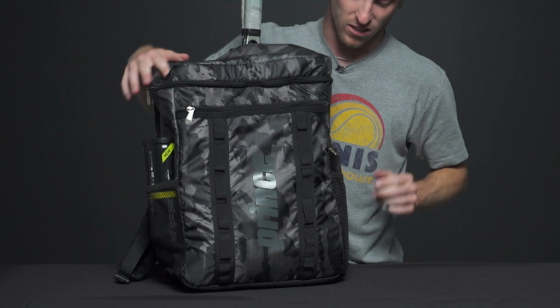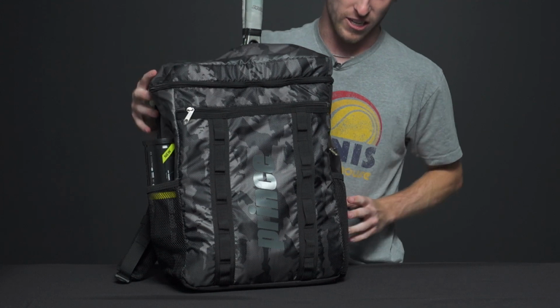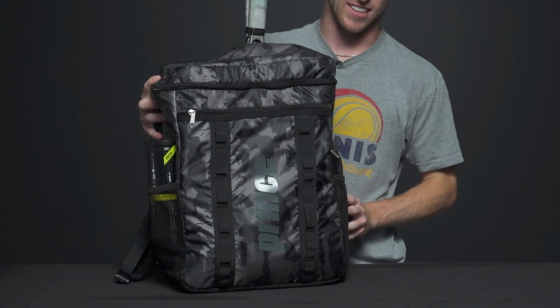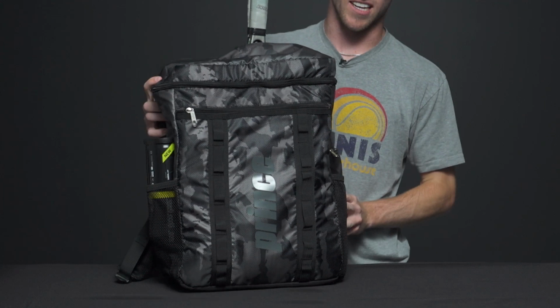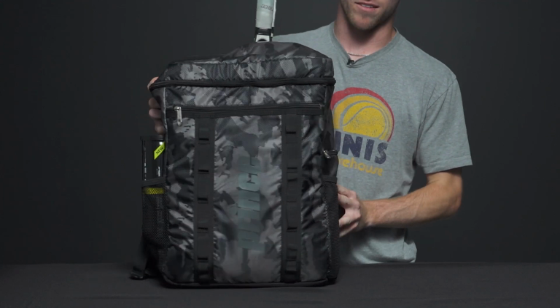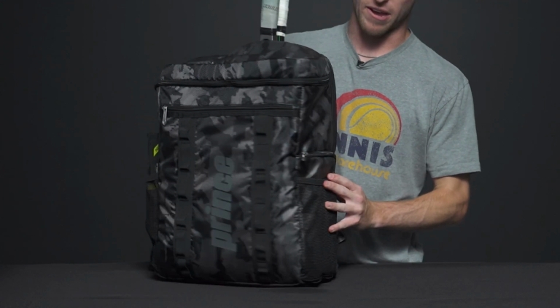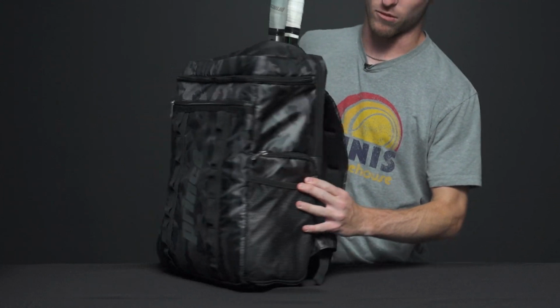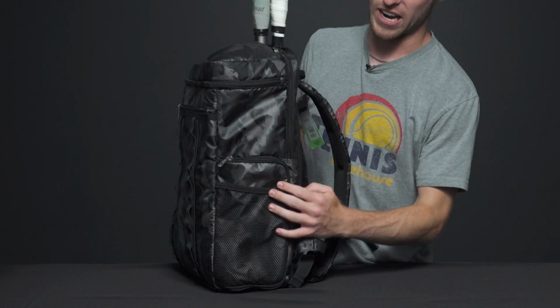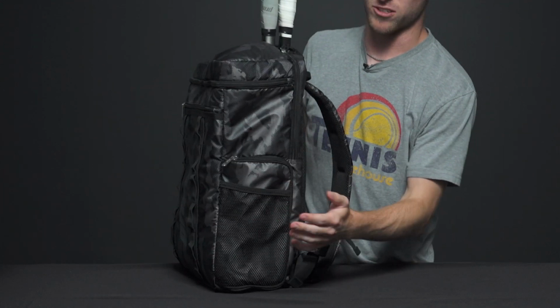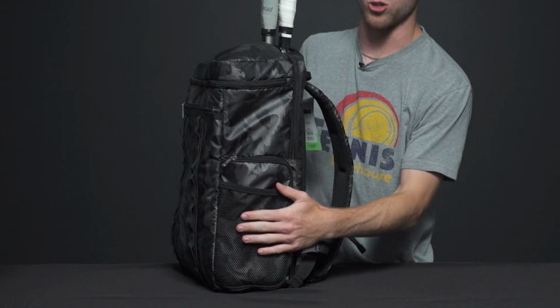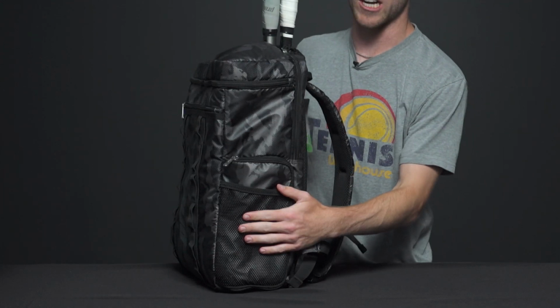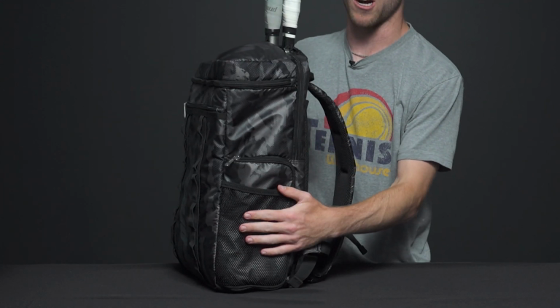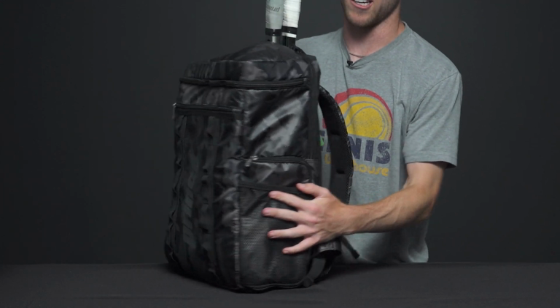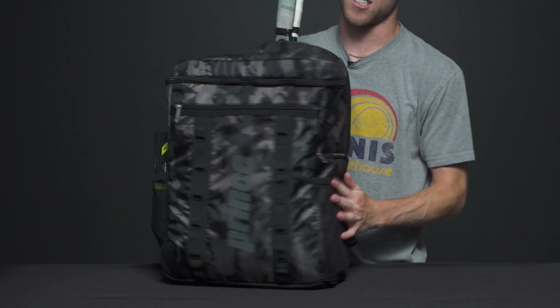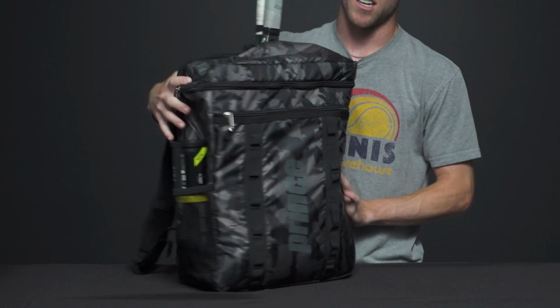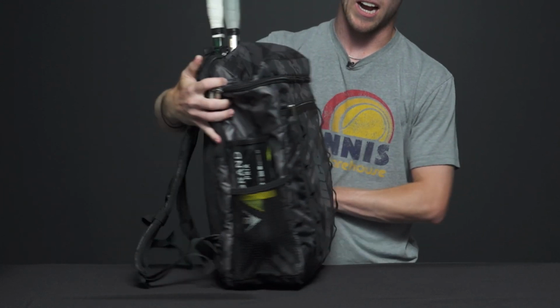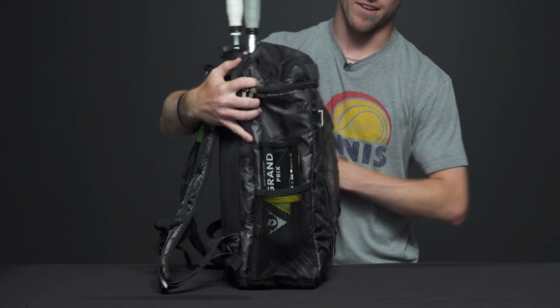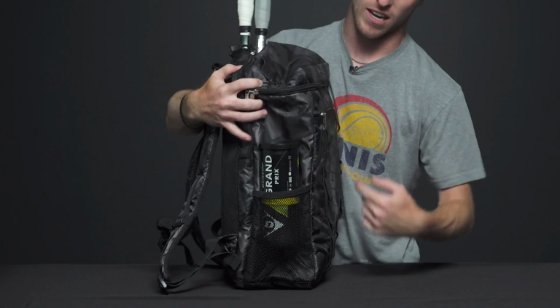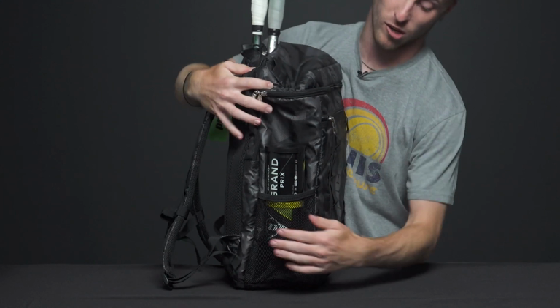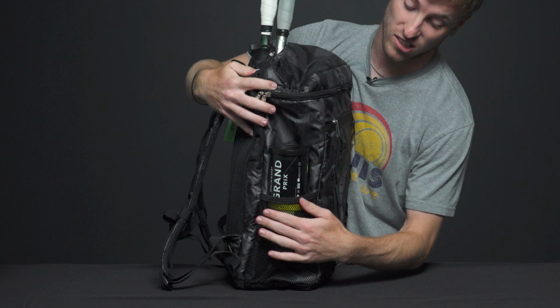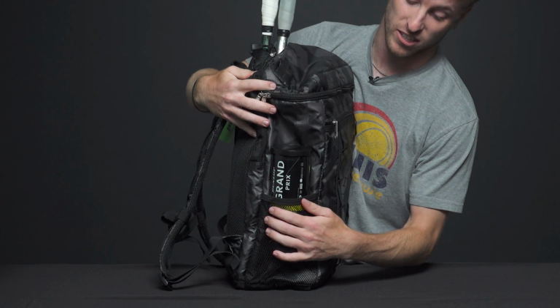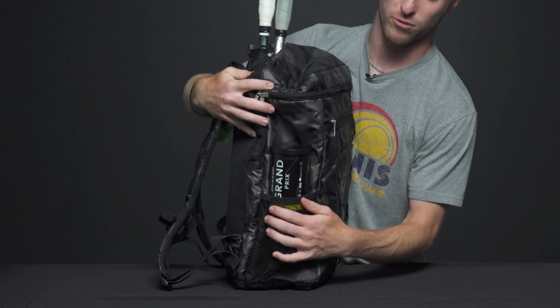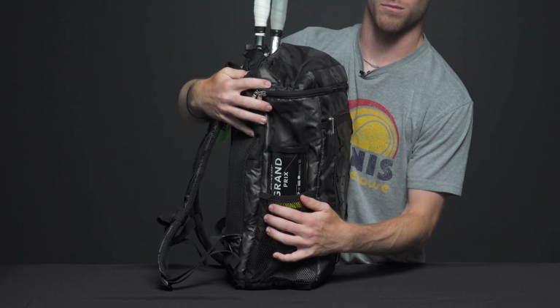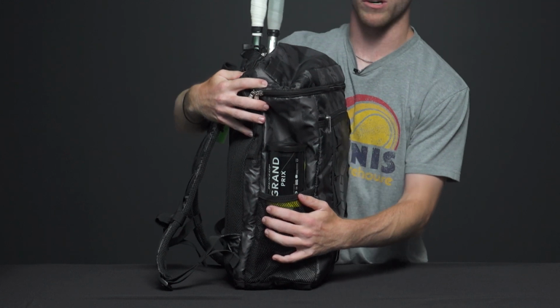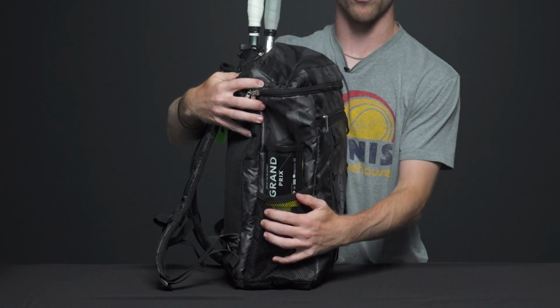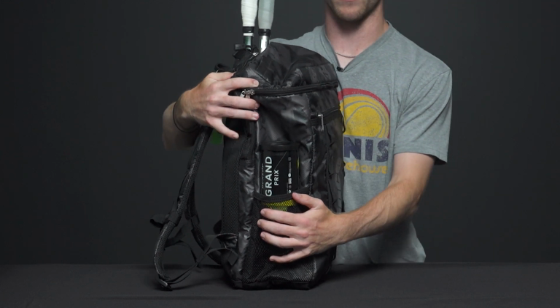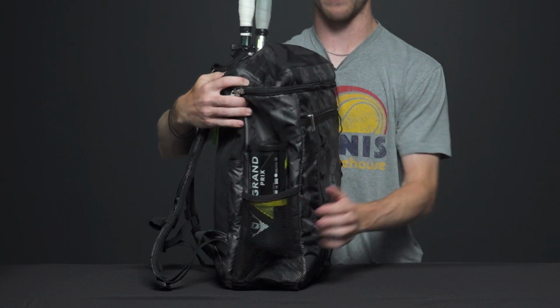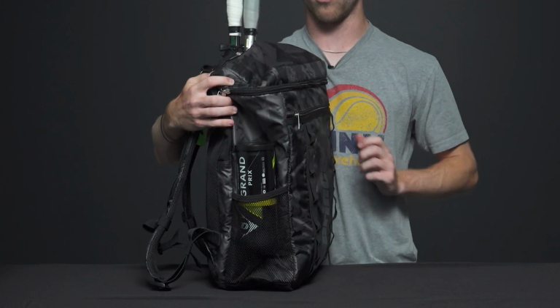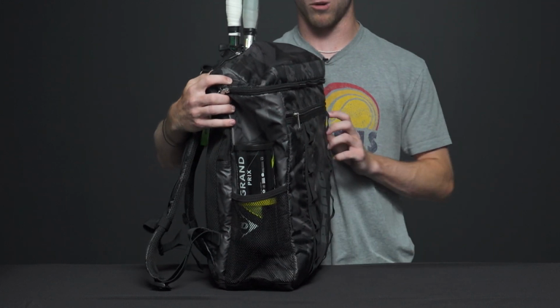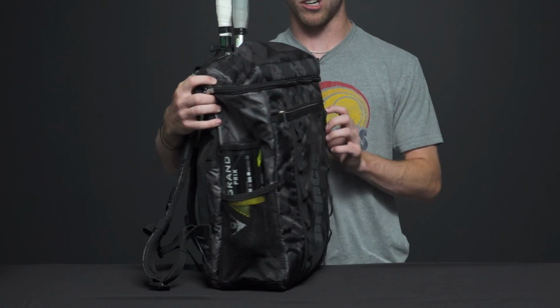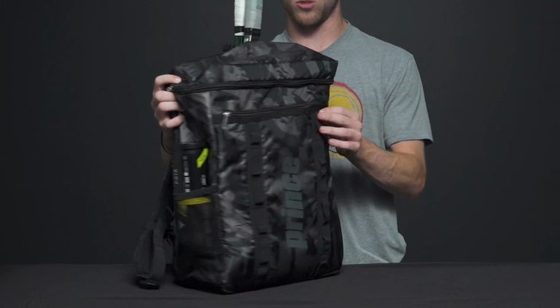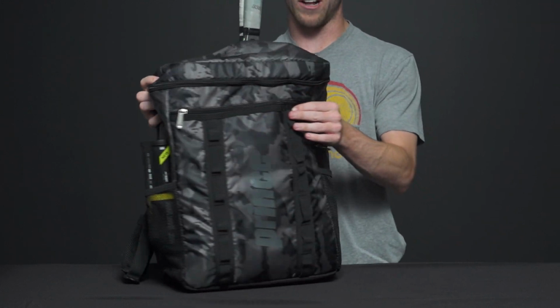Looking at the side of the bag, we have two mesh pockets. I have a can of balls — you could definitely put whatever you want in there, maybe a water bottle as well.